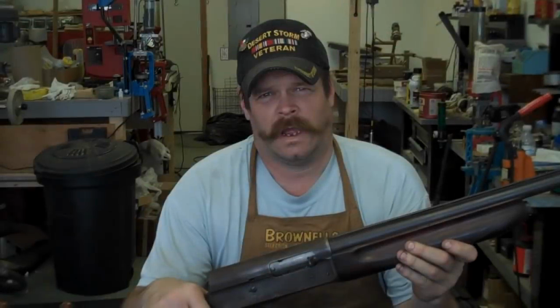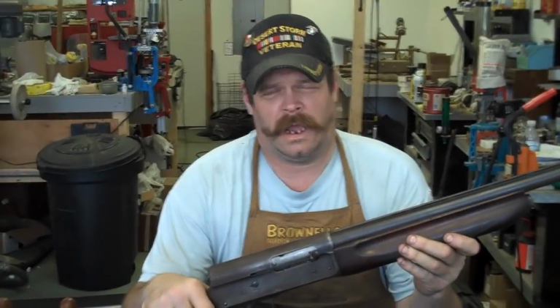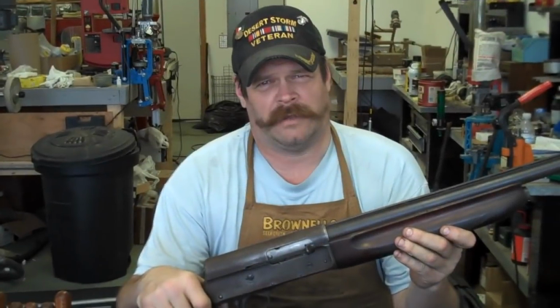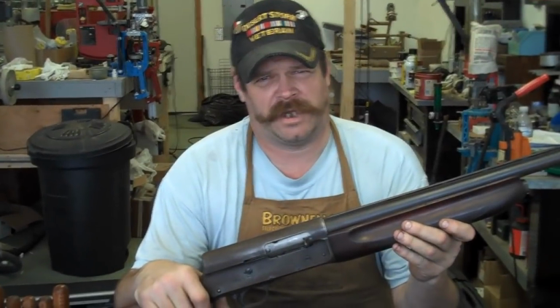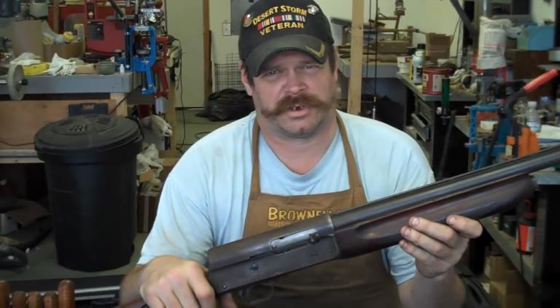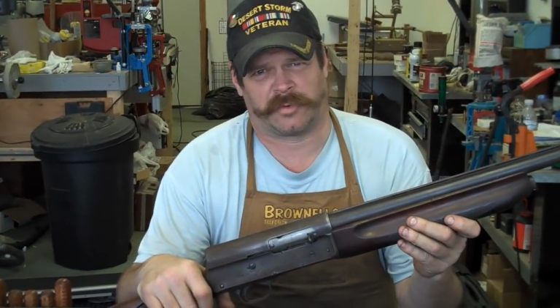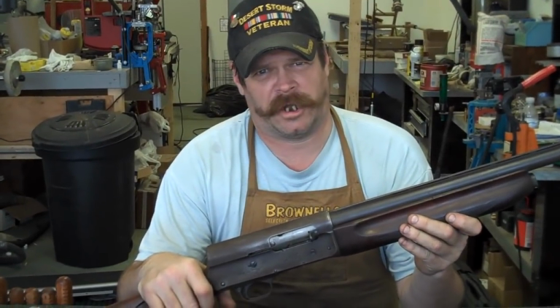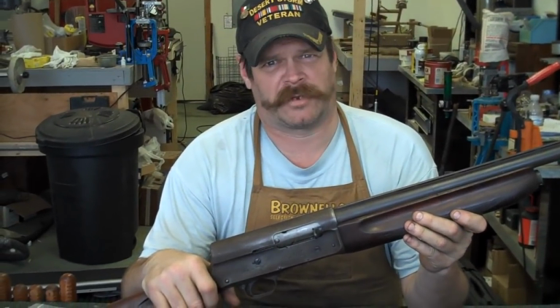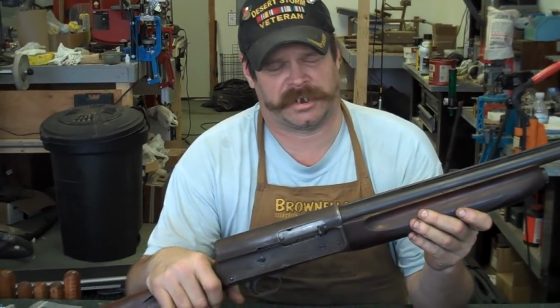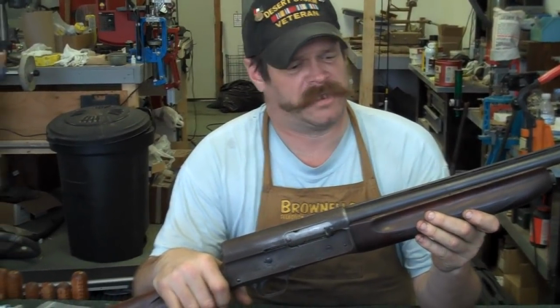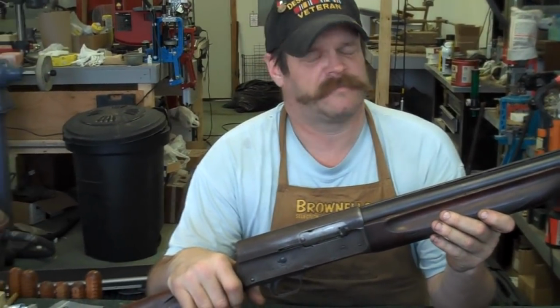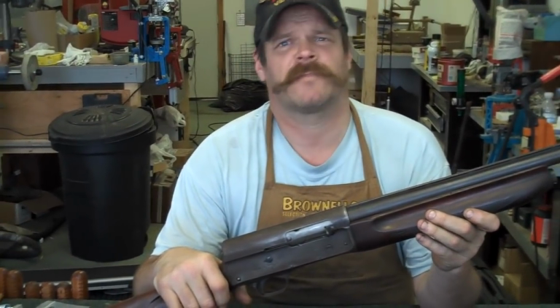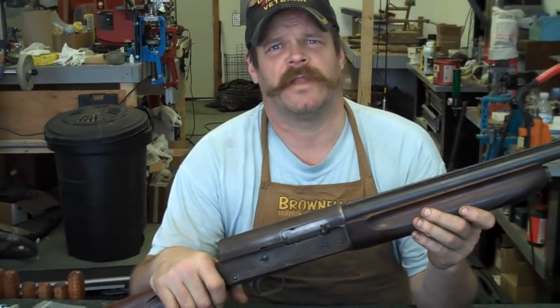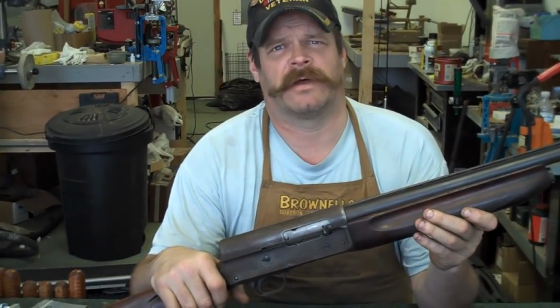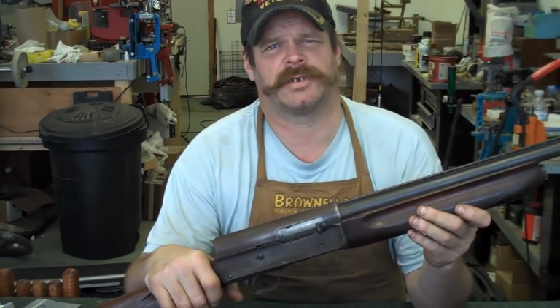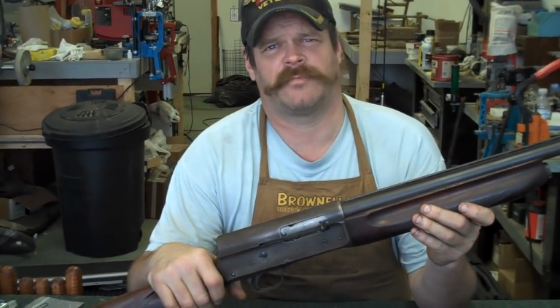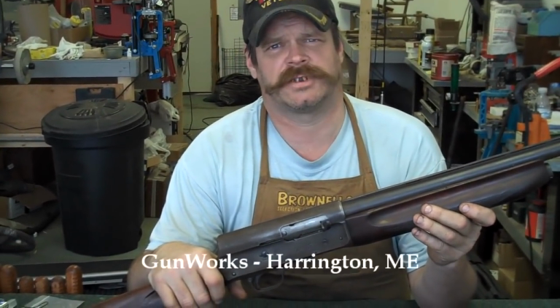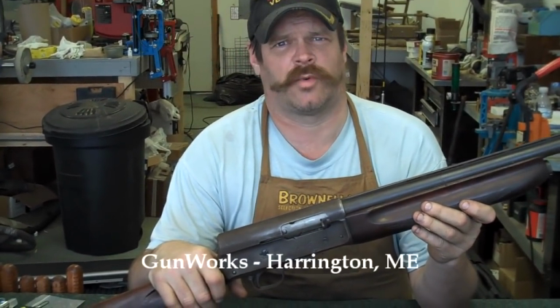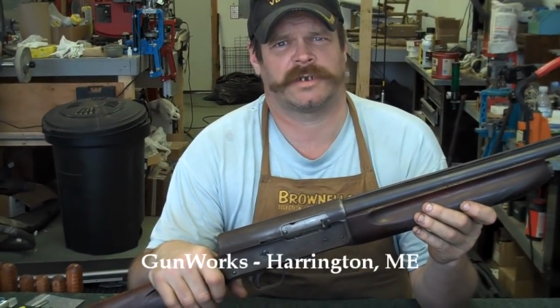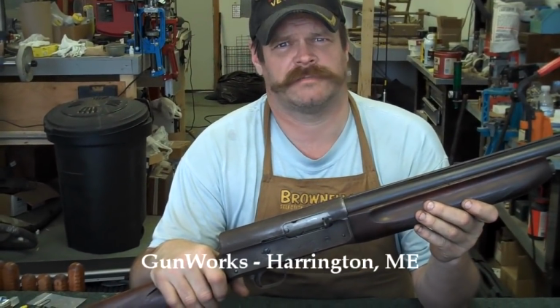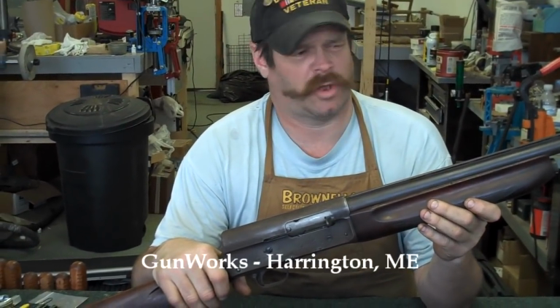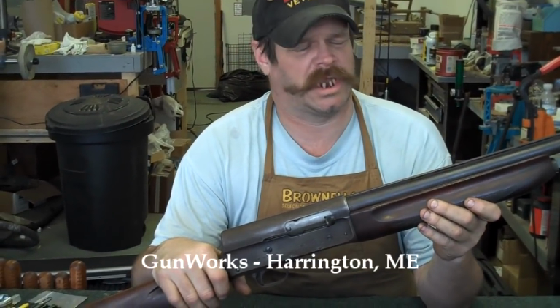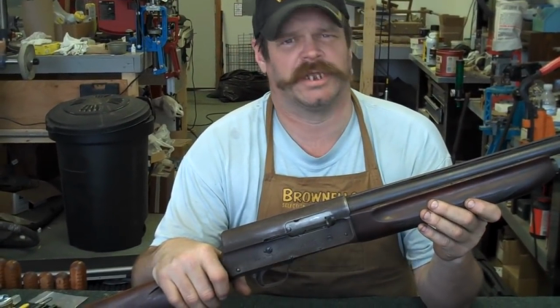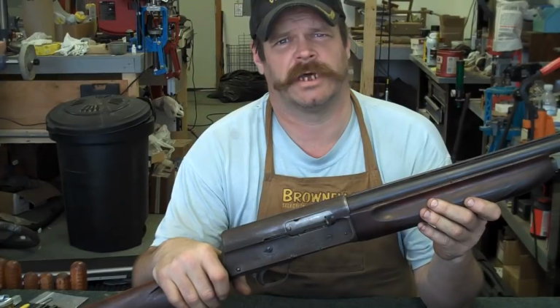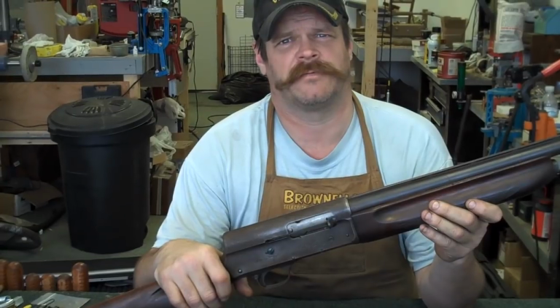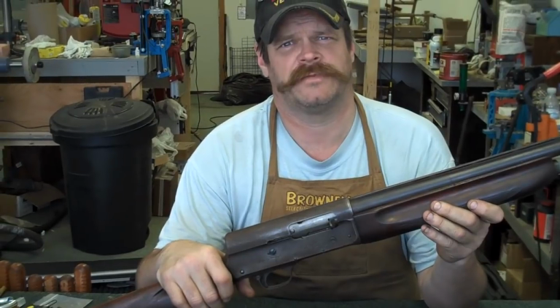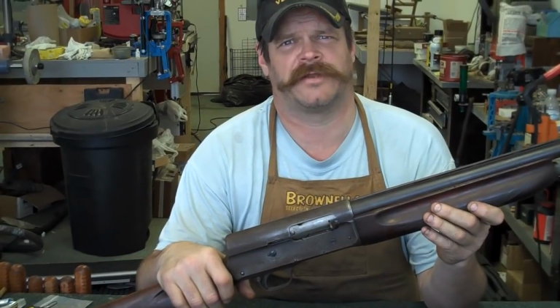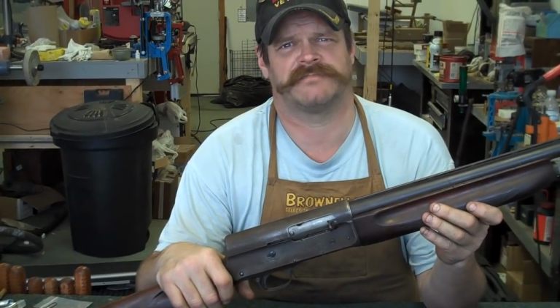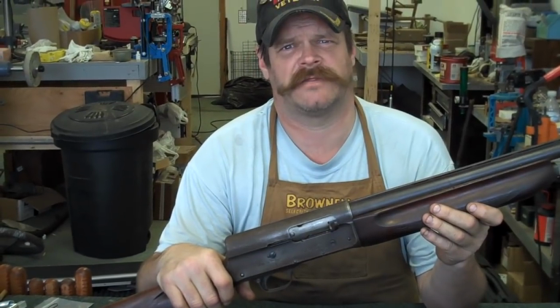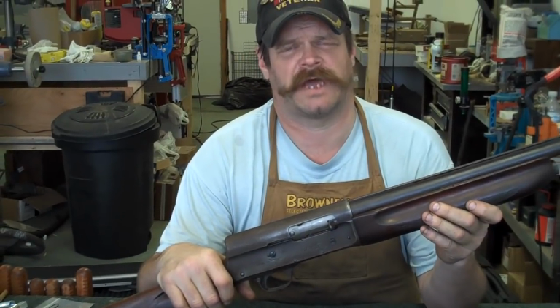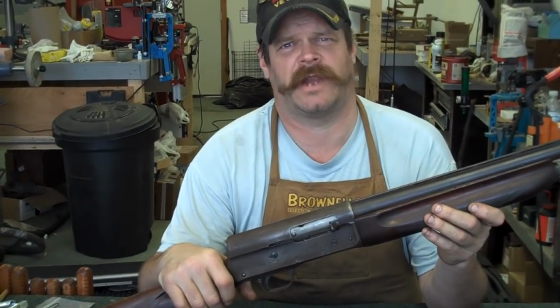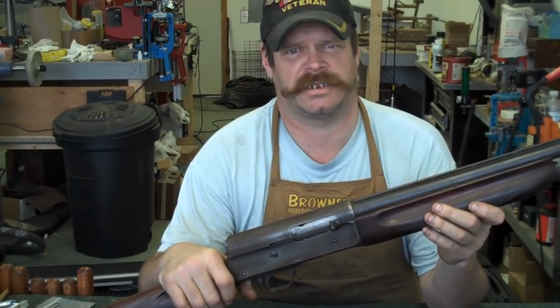Hi, my name is Jim Green and I'm a gunsmith. The name of my shop is Gunworks, located down east Maine in the town of Harrington.